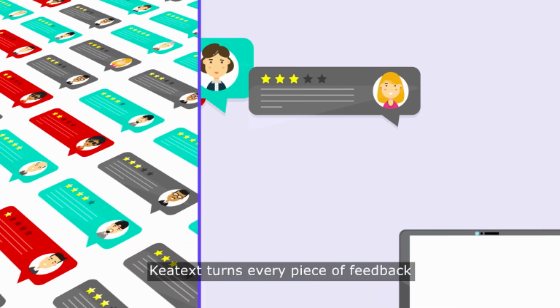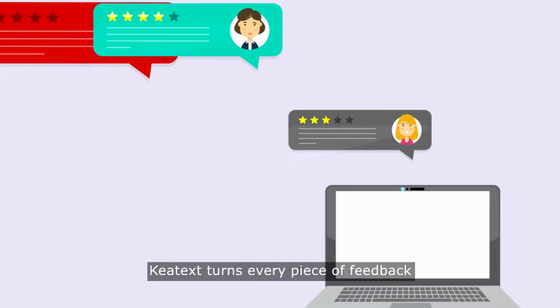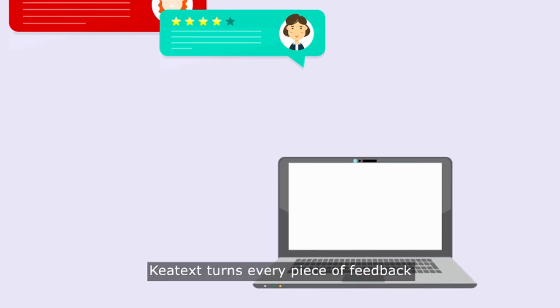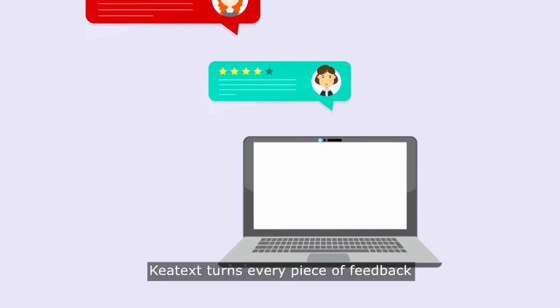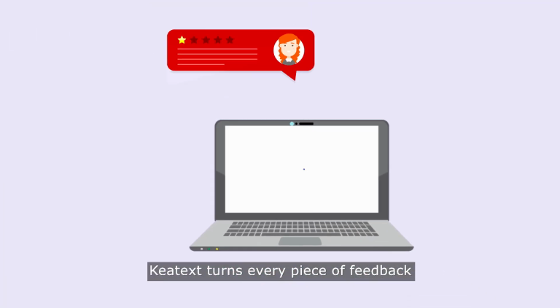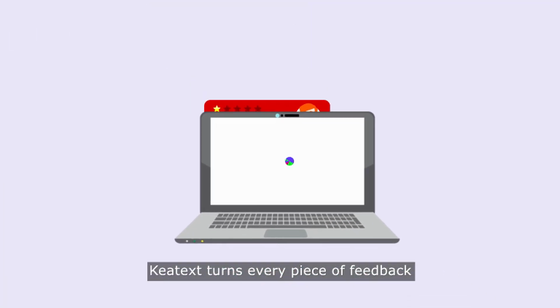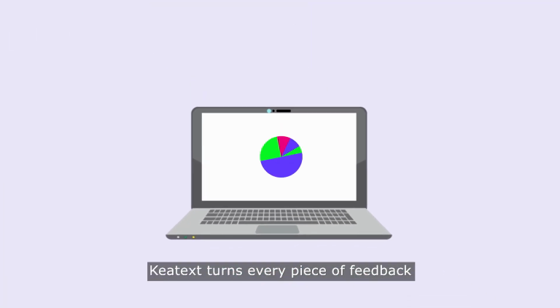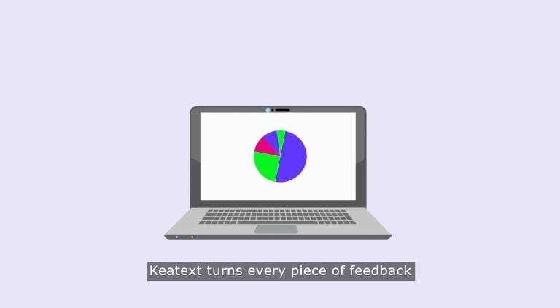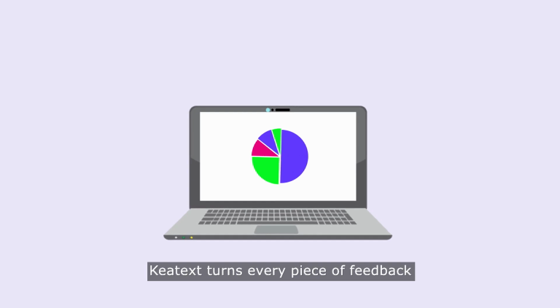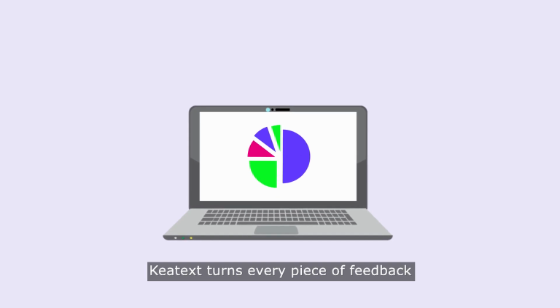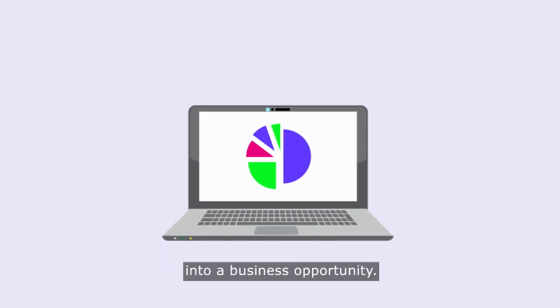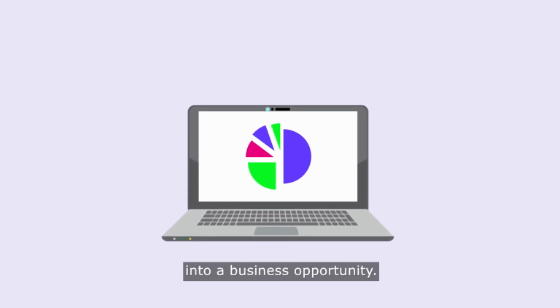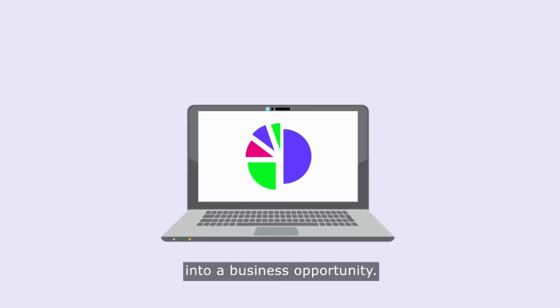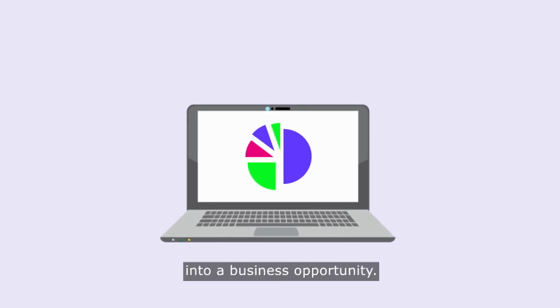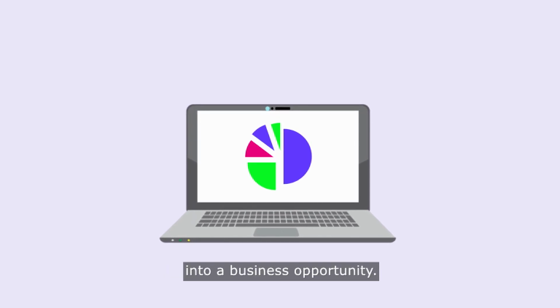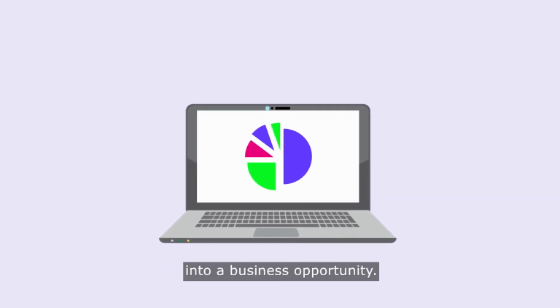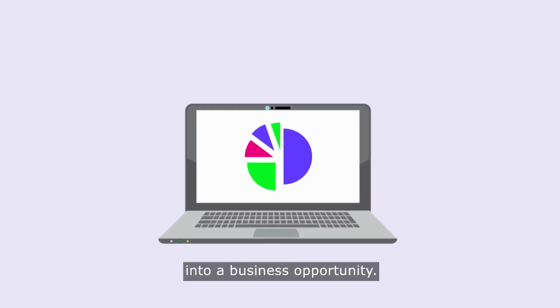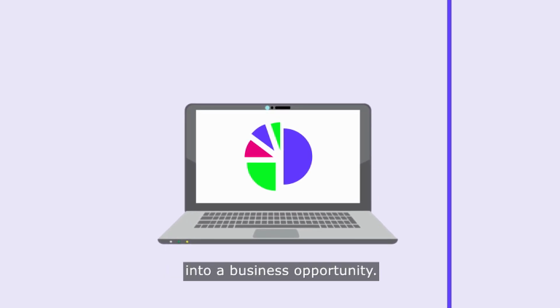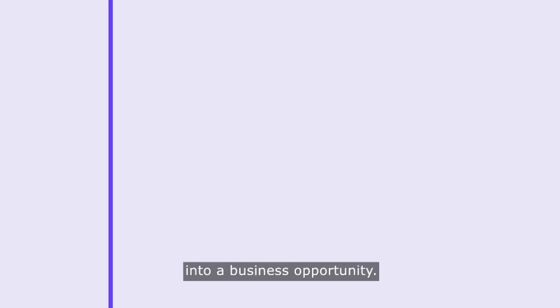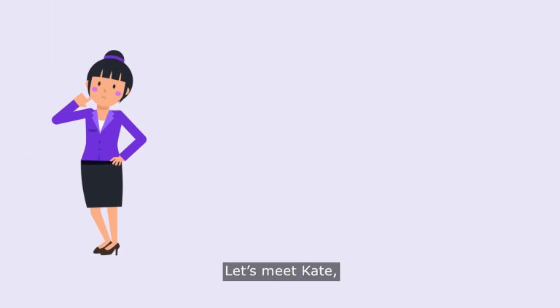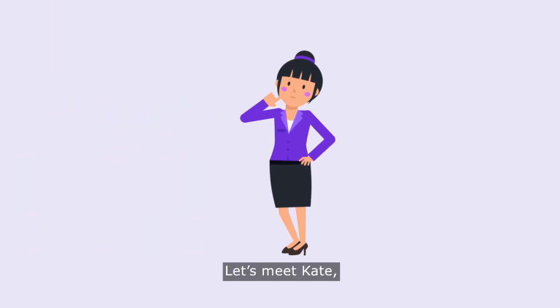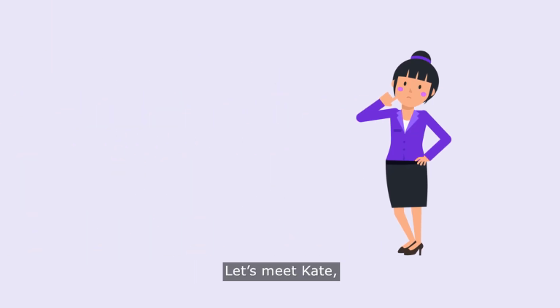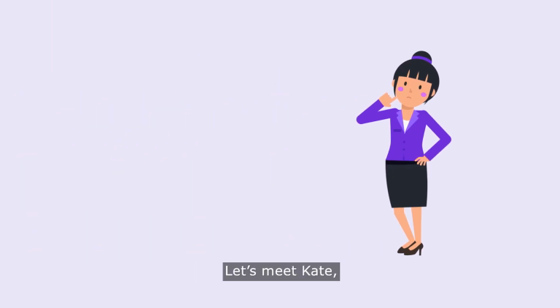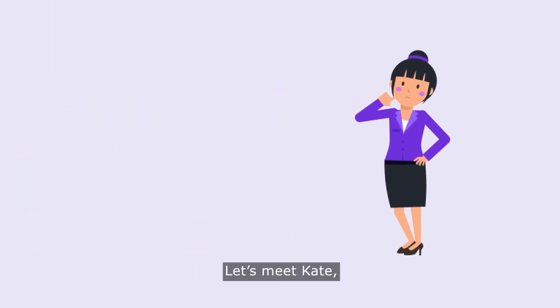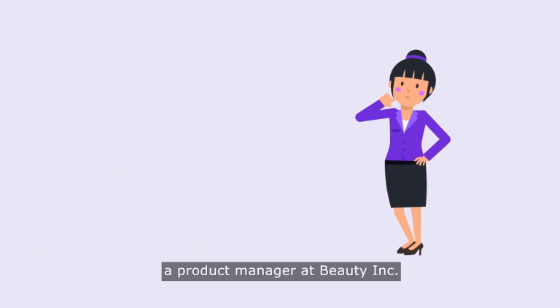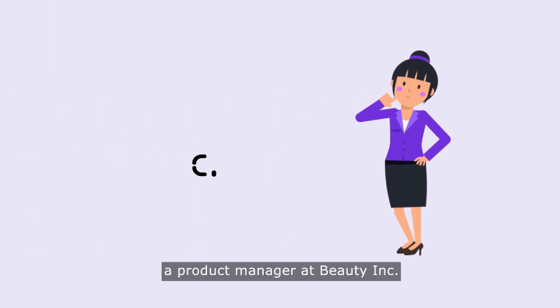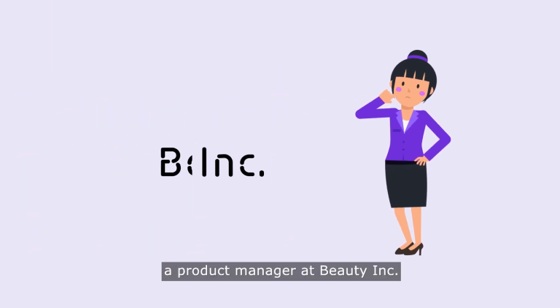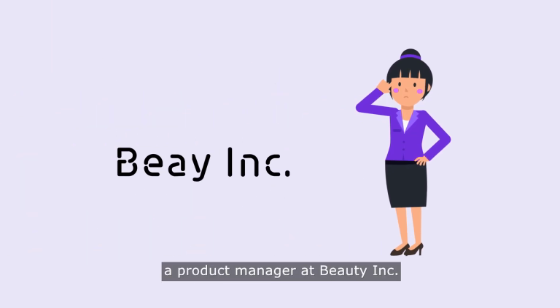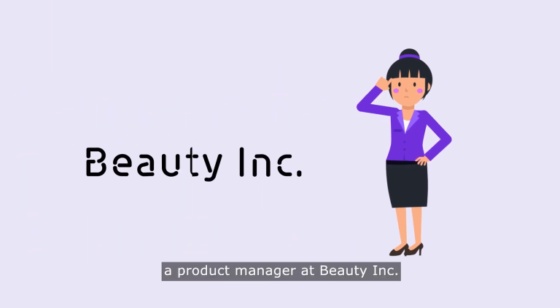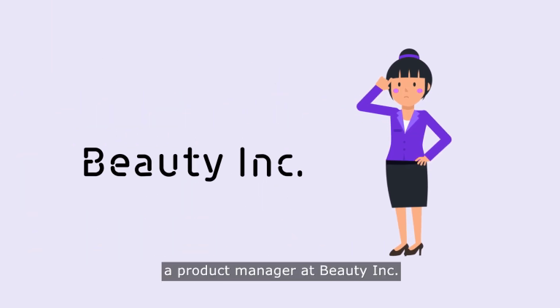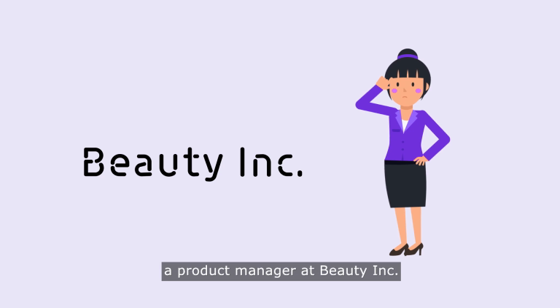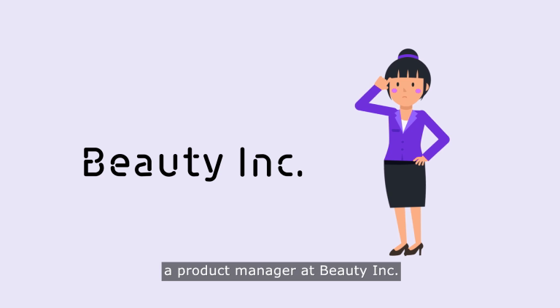Key Text turns every piece of feedback into a business opportunity. Let's meet Kate, a product manager at Beauty Inc.